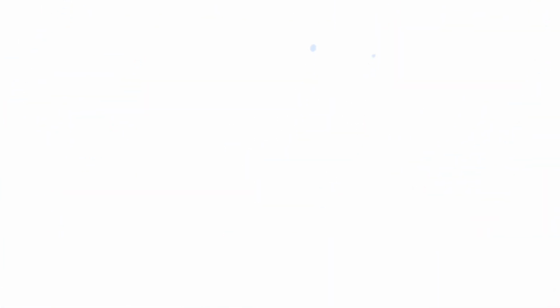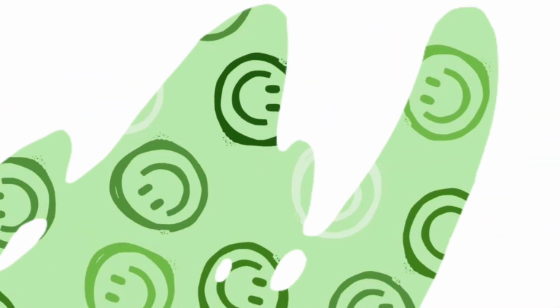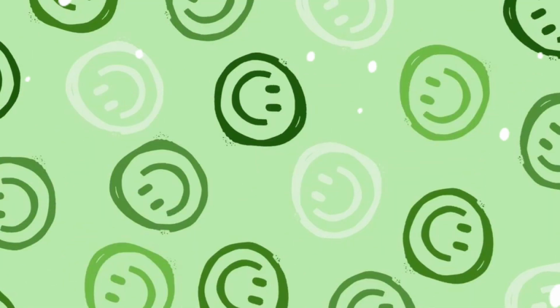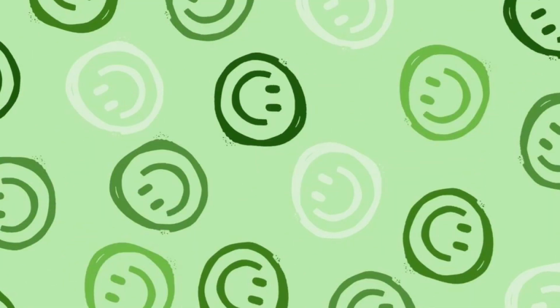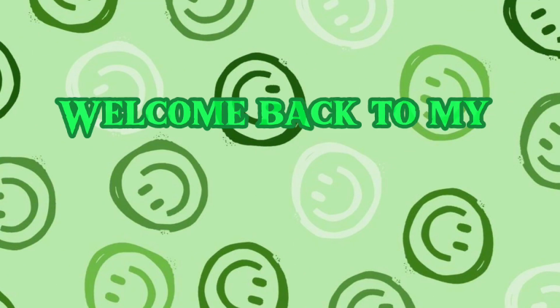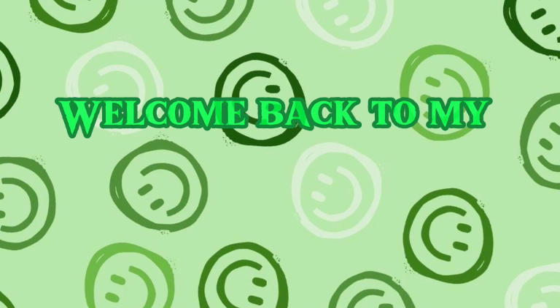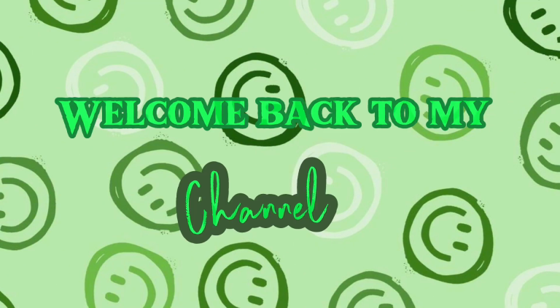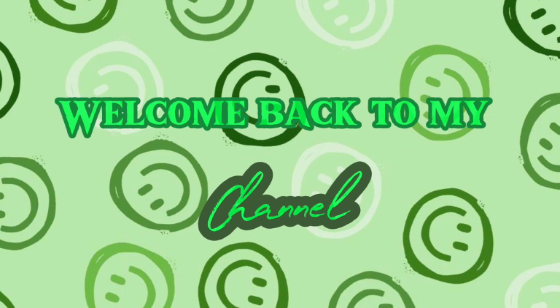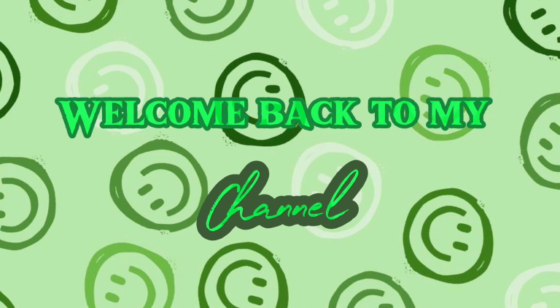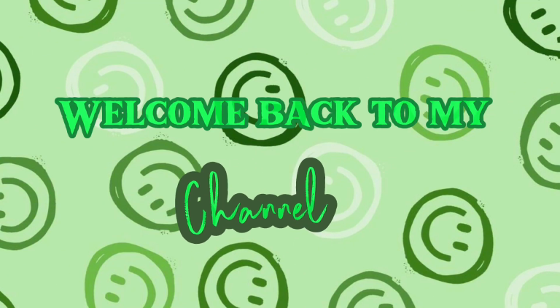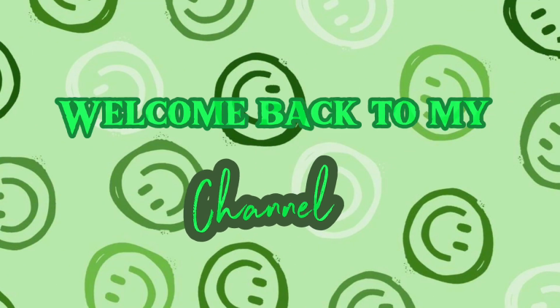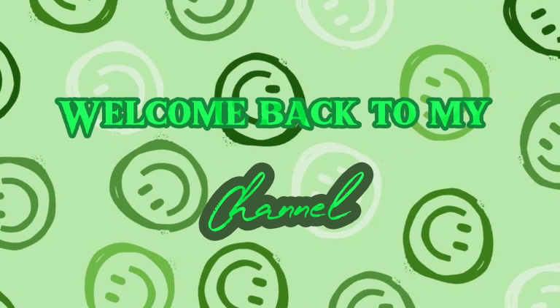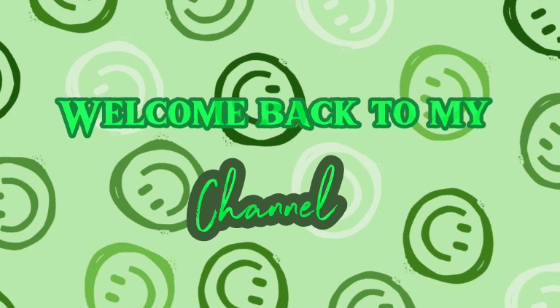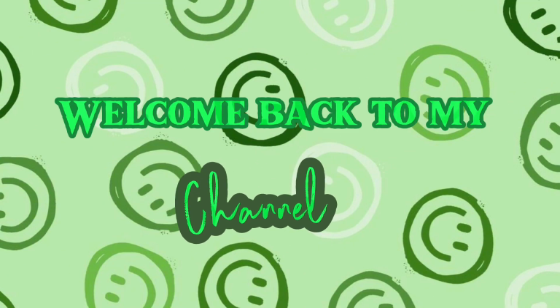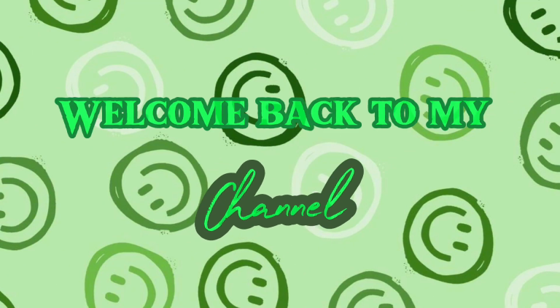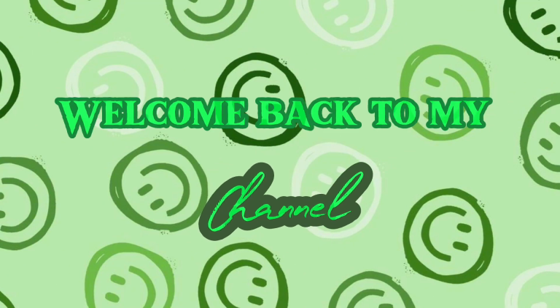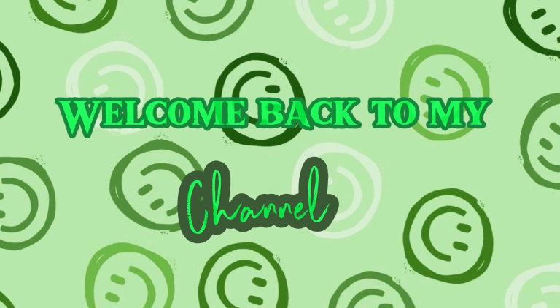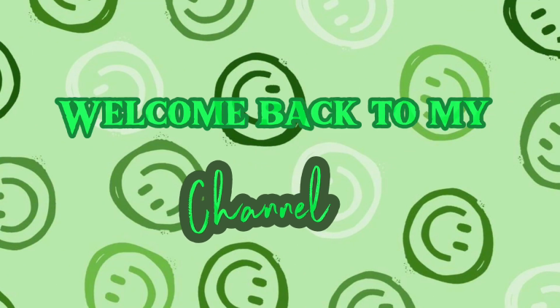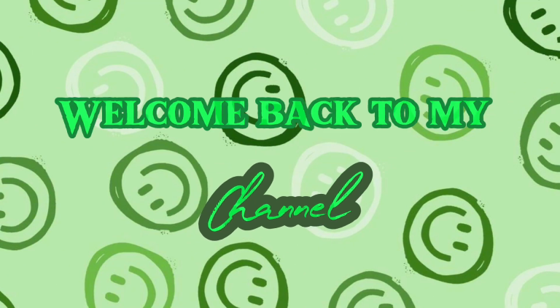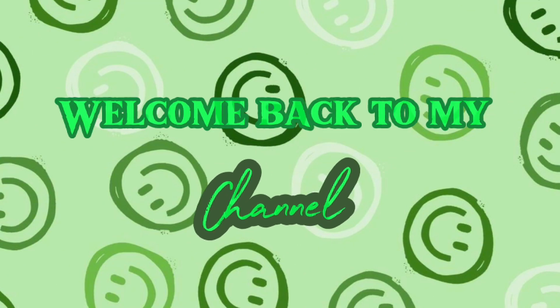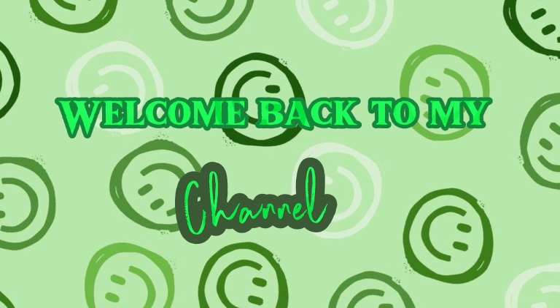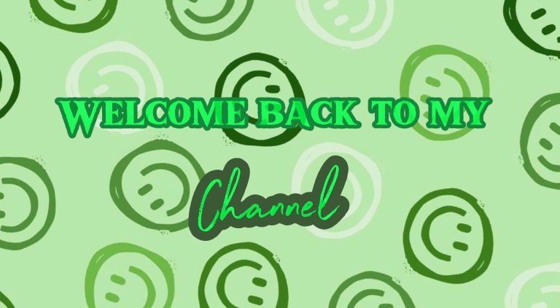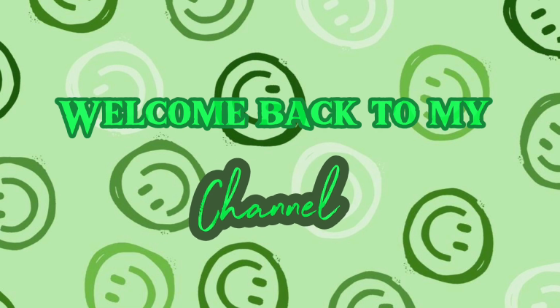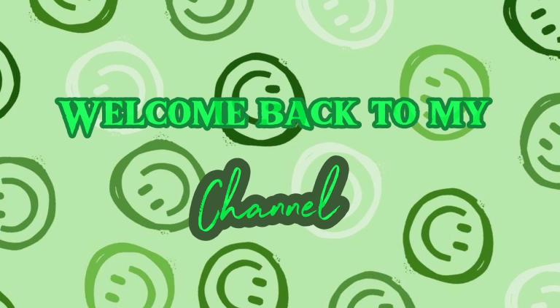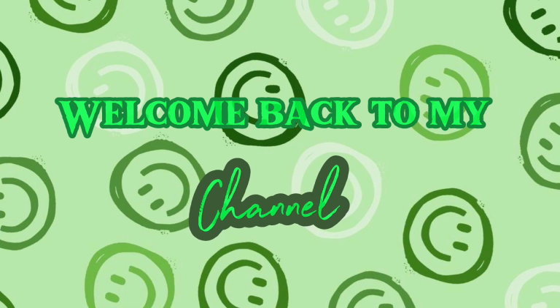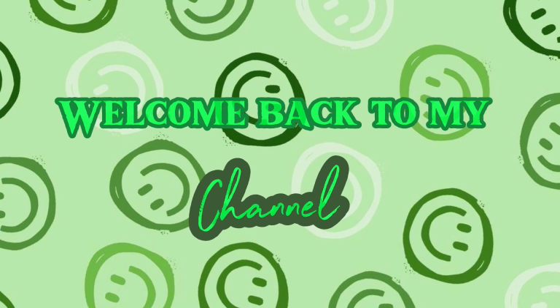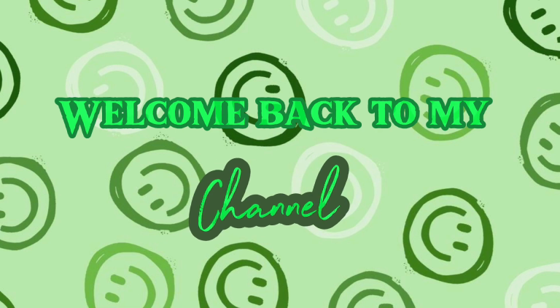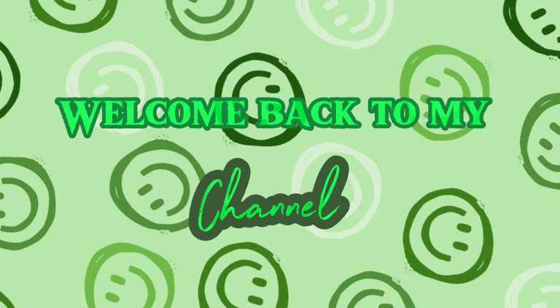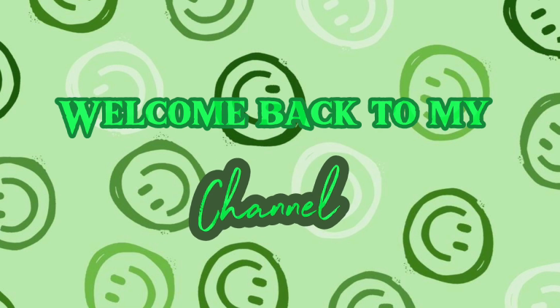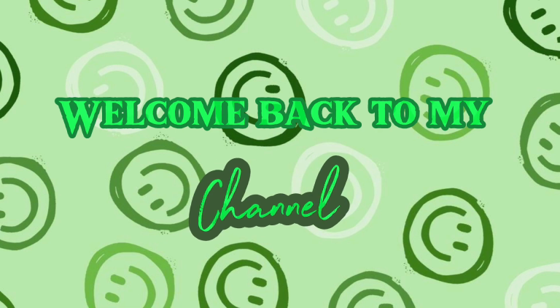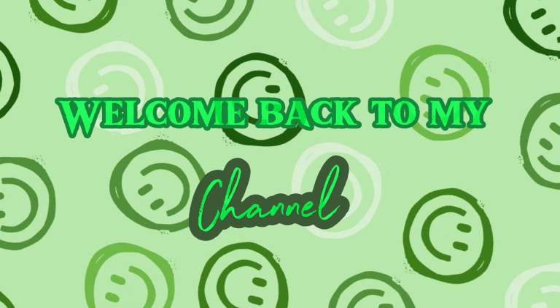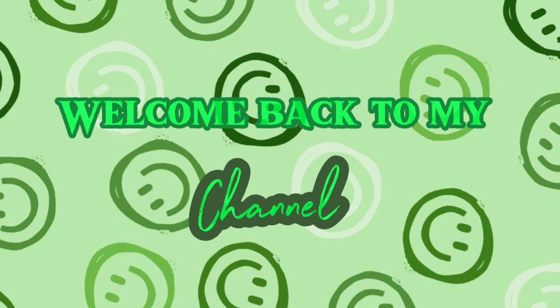Hi, welcome back to my channel. In today's video I am going to be teaching you how to be flexible using the wall.